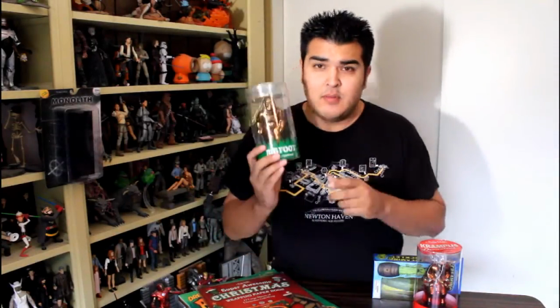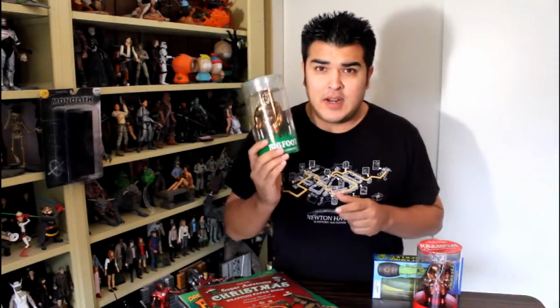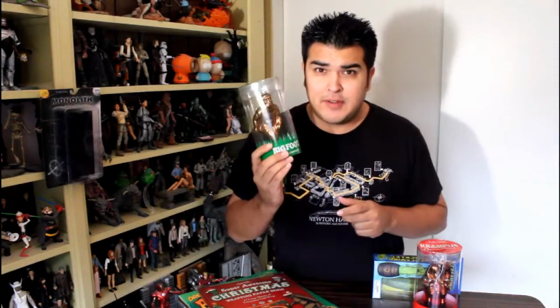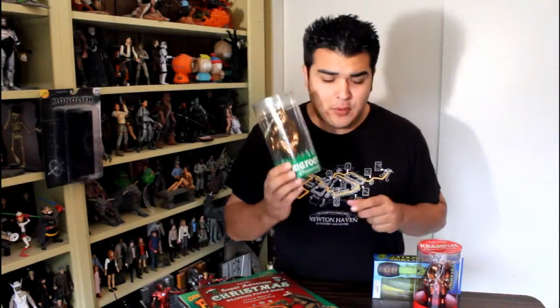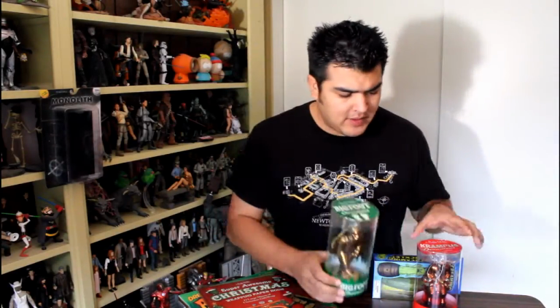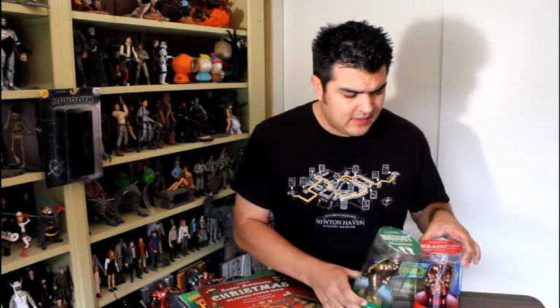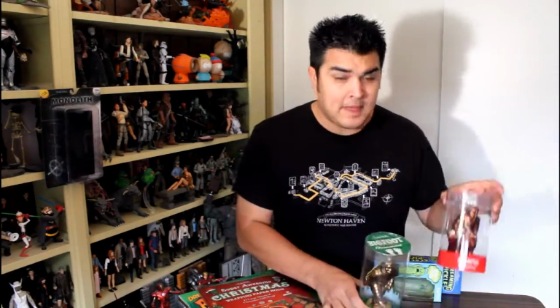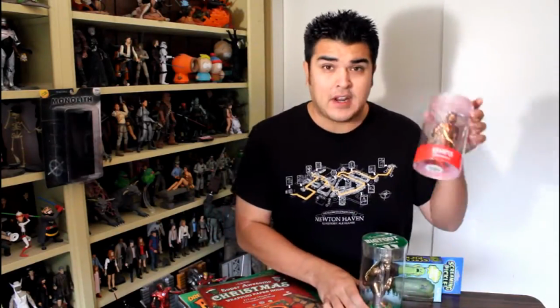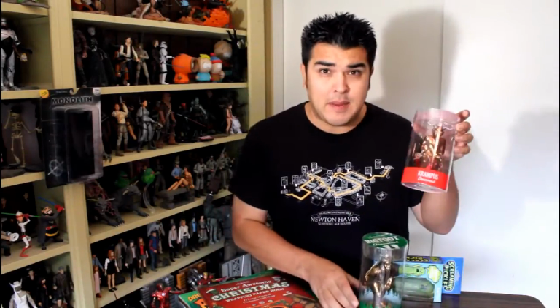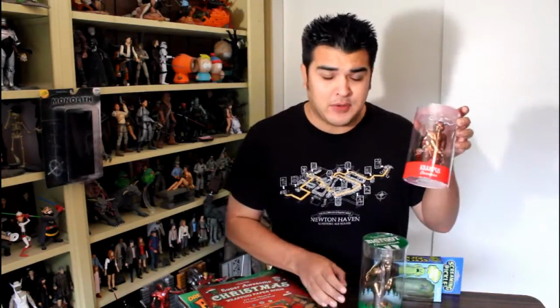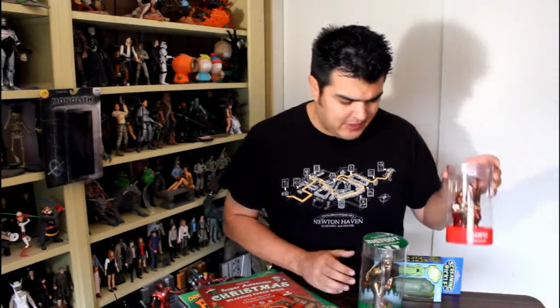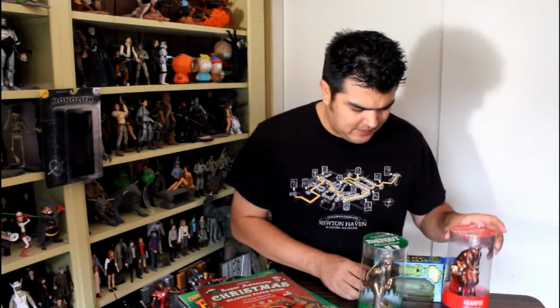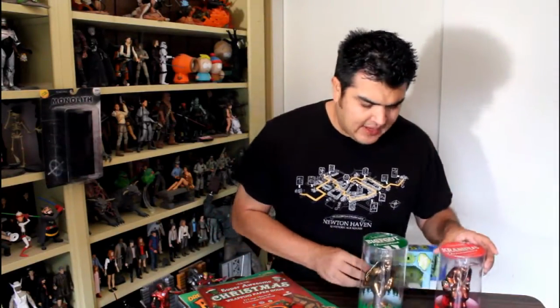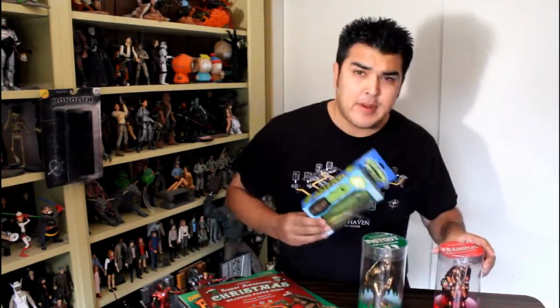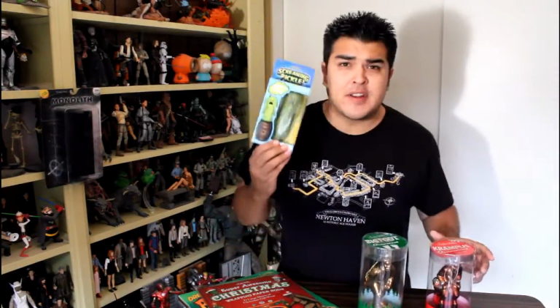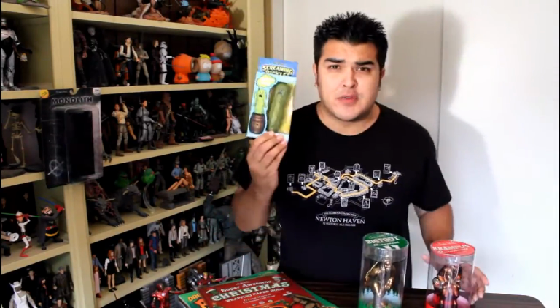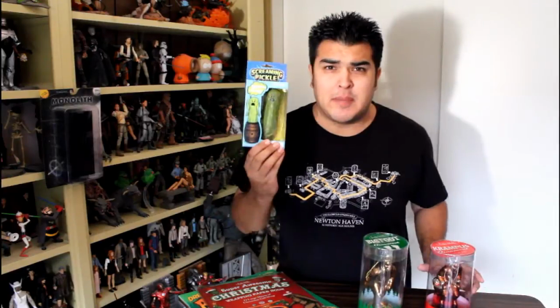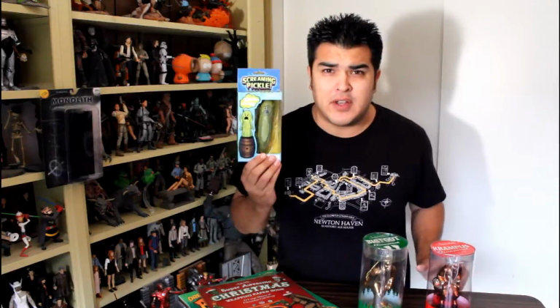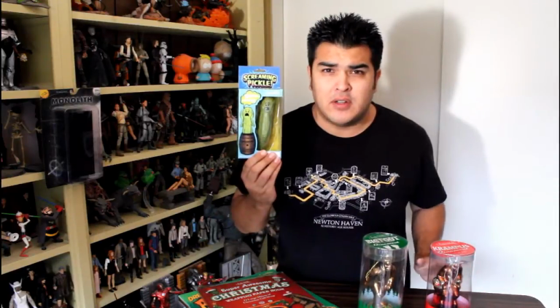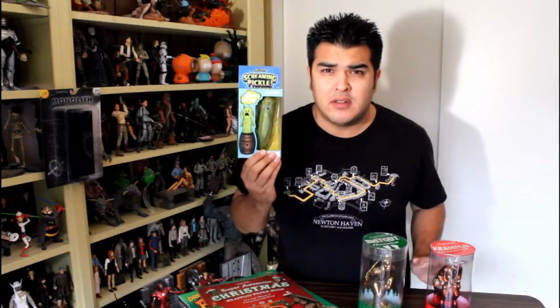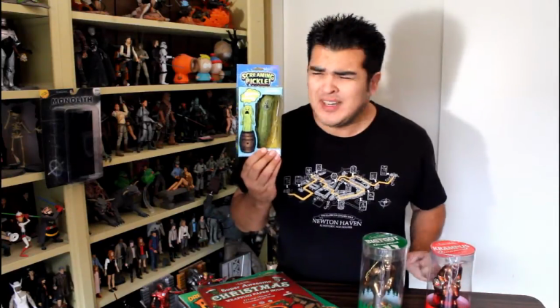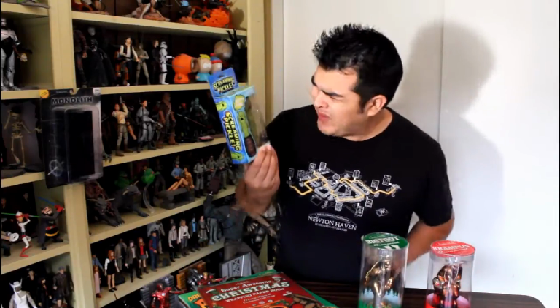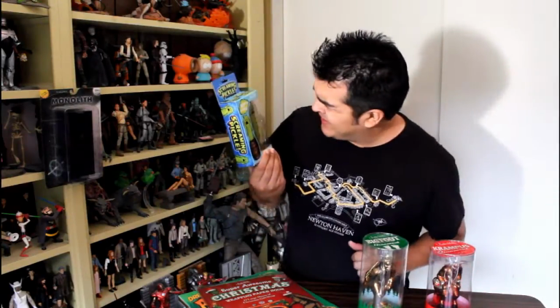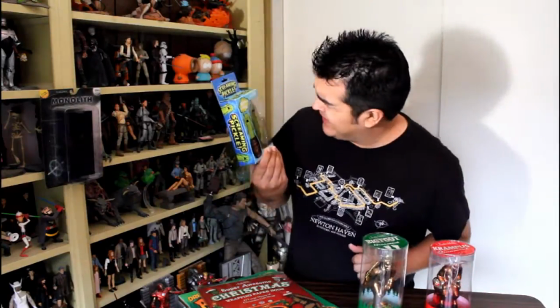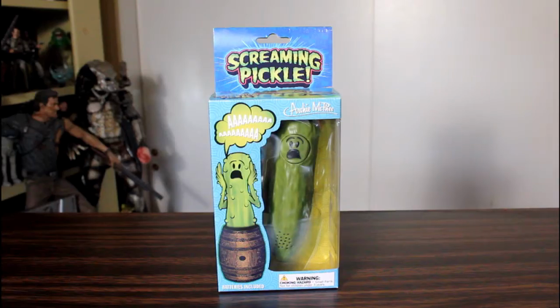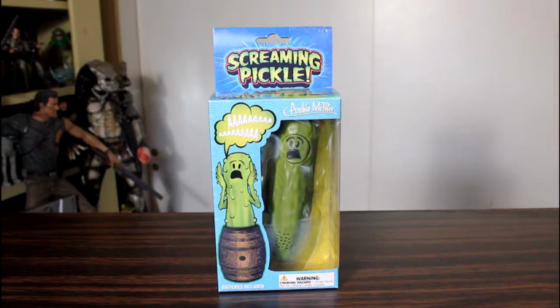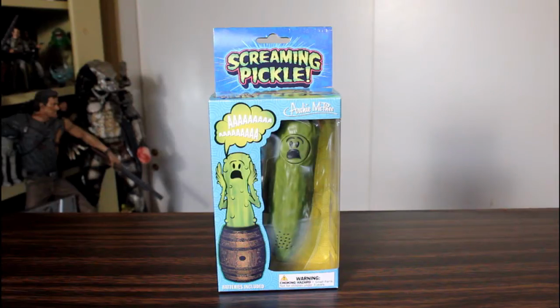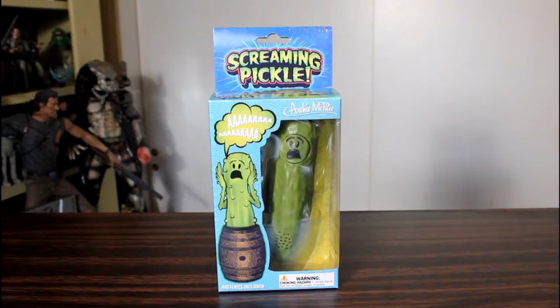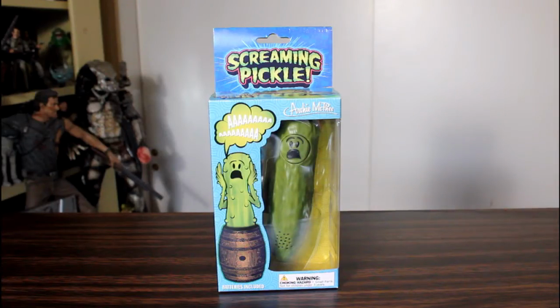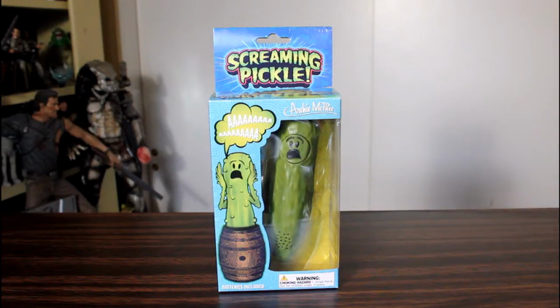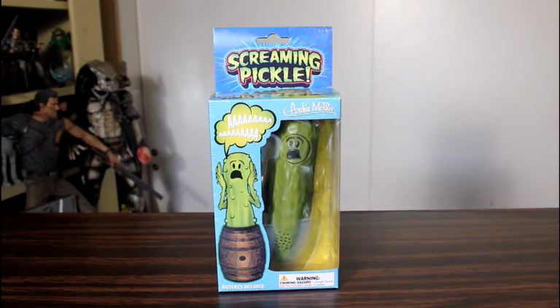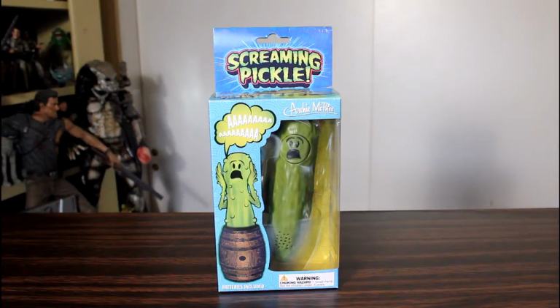We got a Bigfoot ornament, and a Krampus ornament, and we got a screaming pickle. Wait, what? Yeah, a screaming pickle.